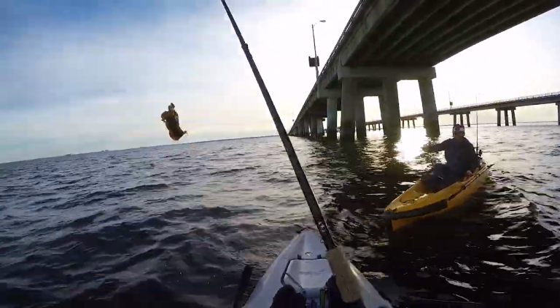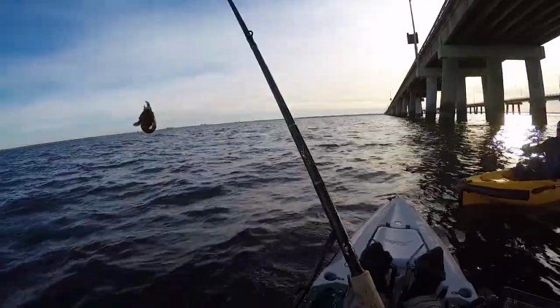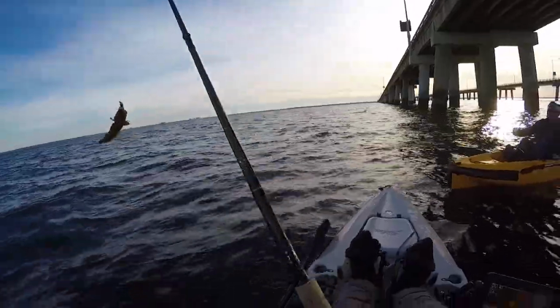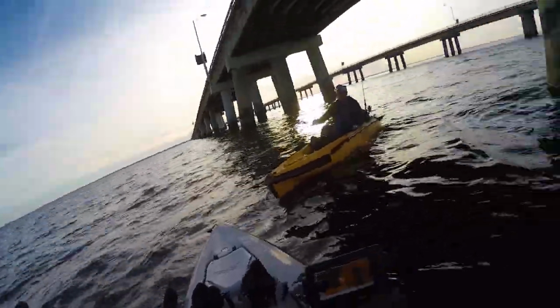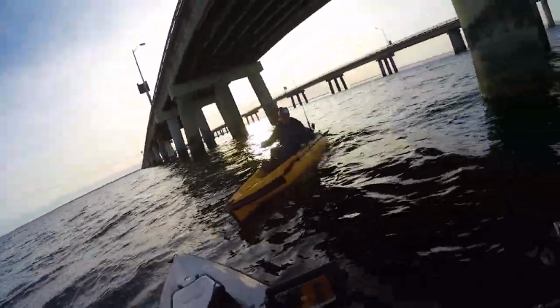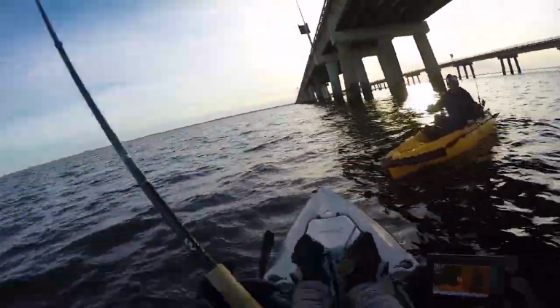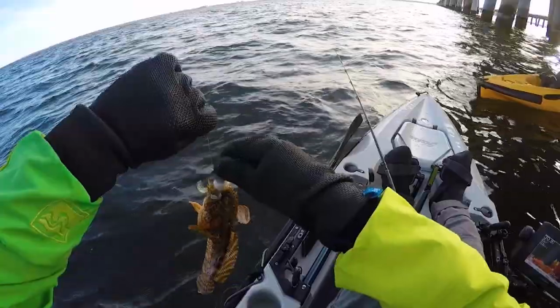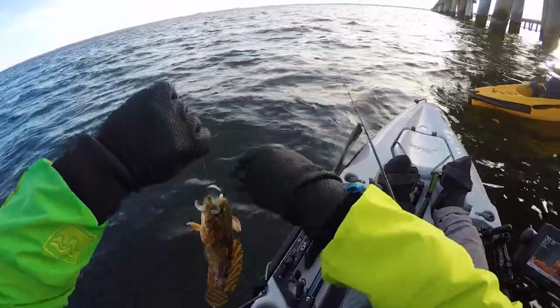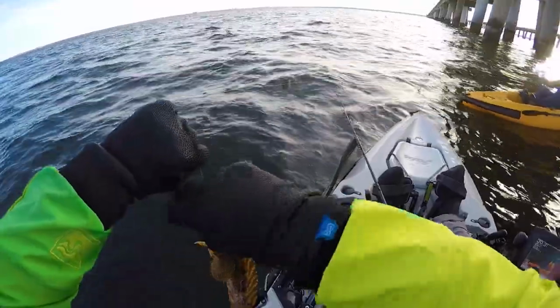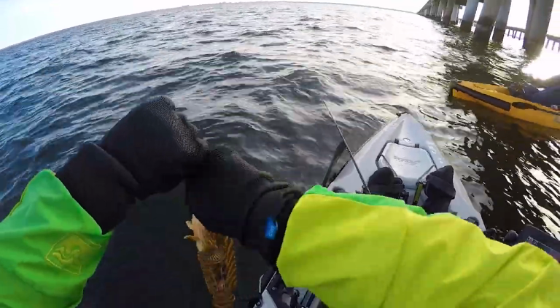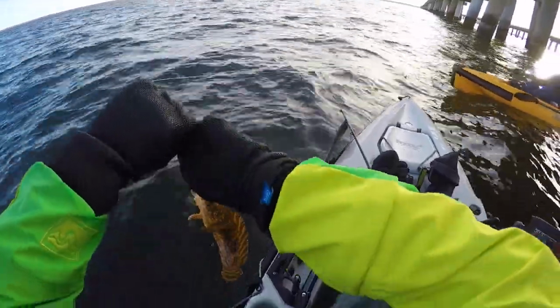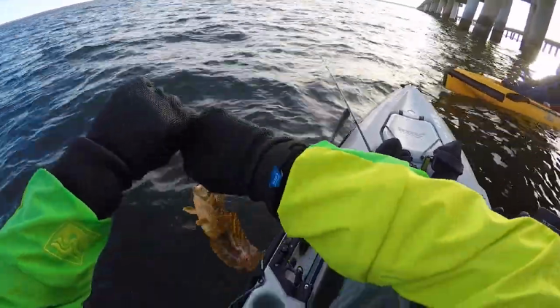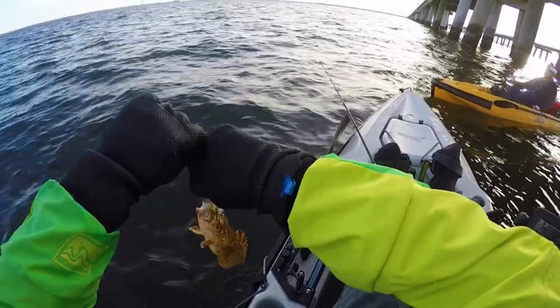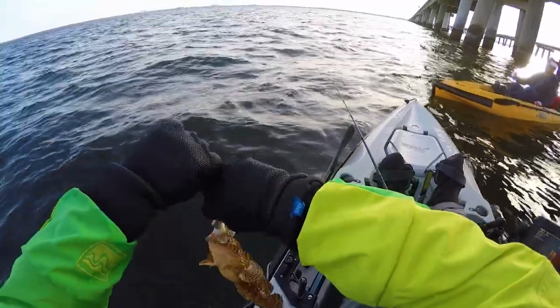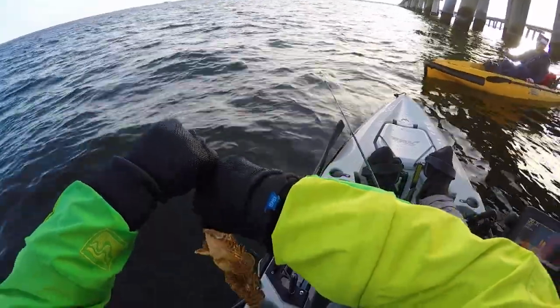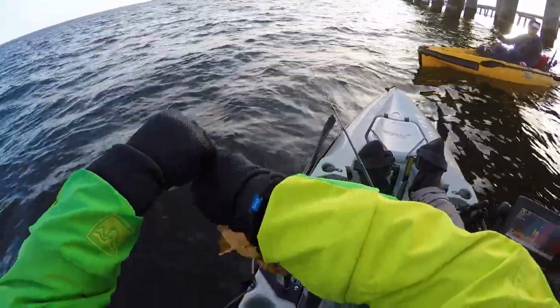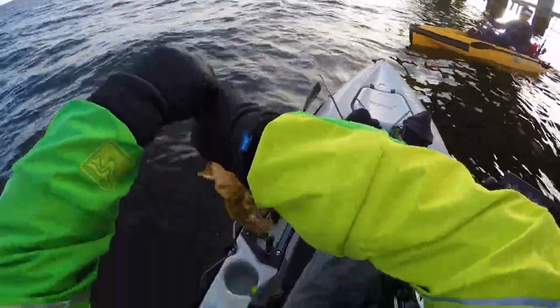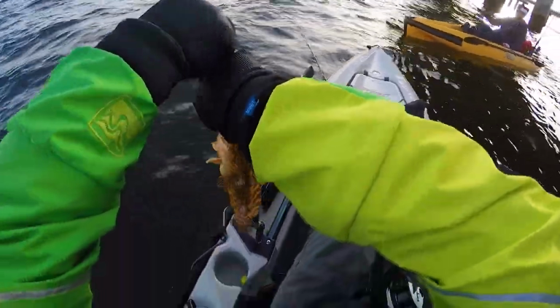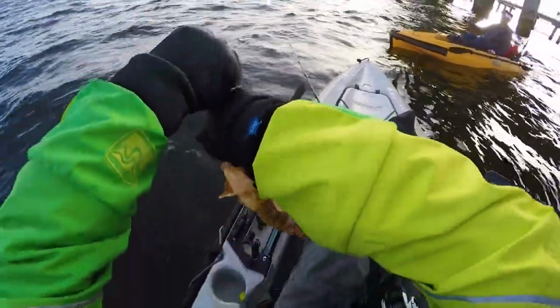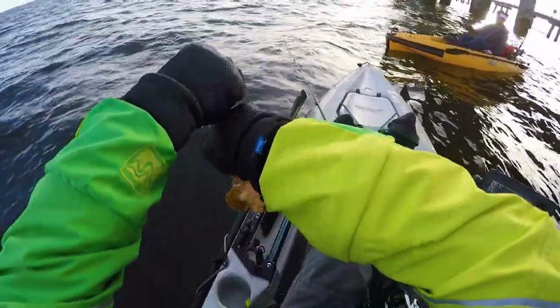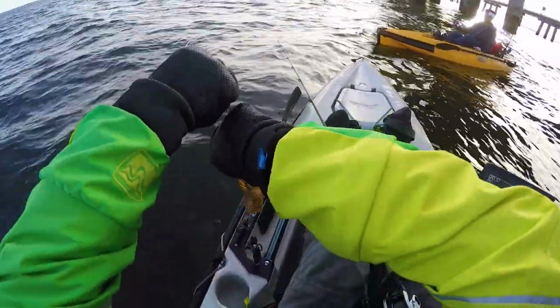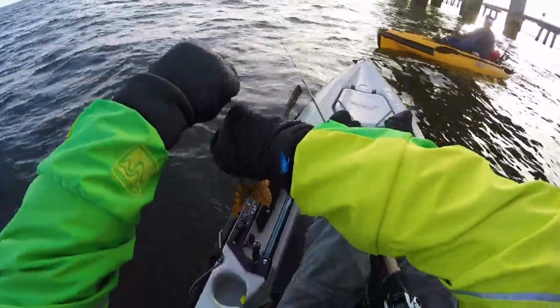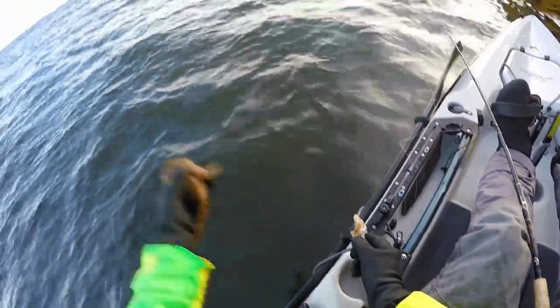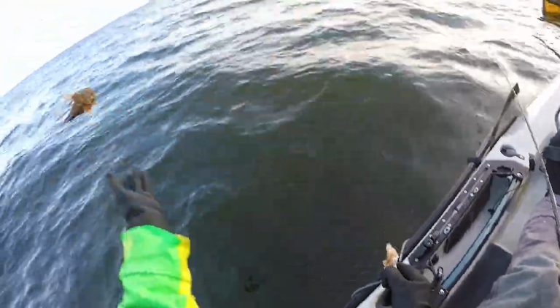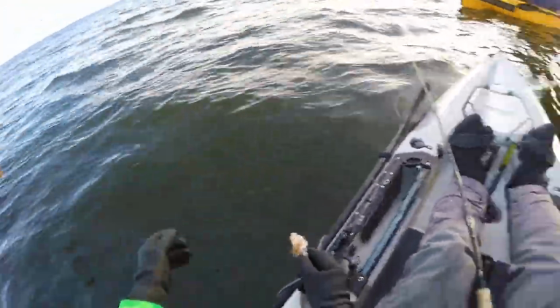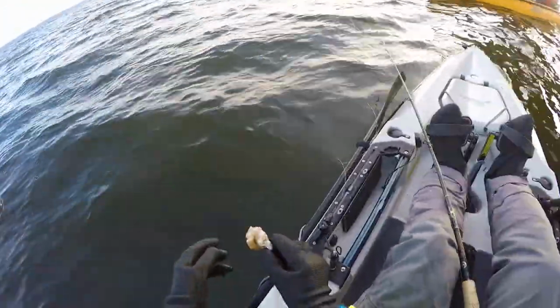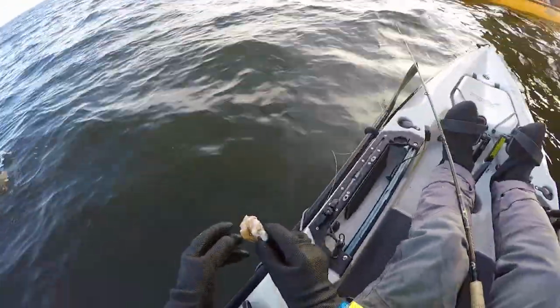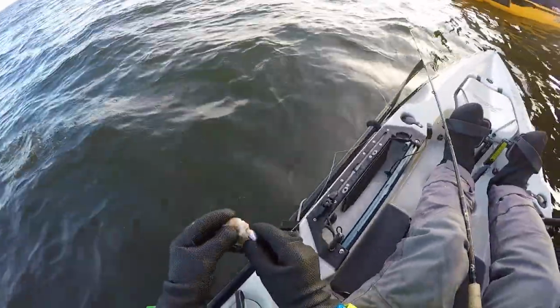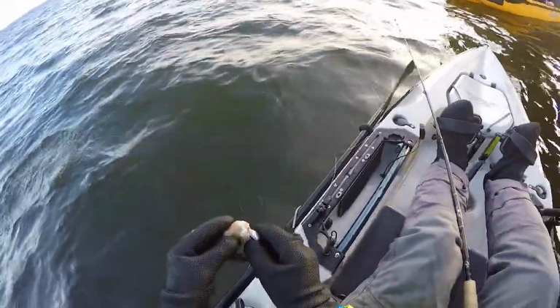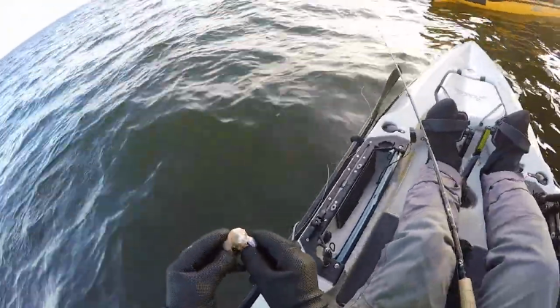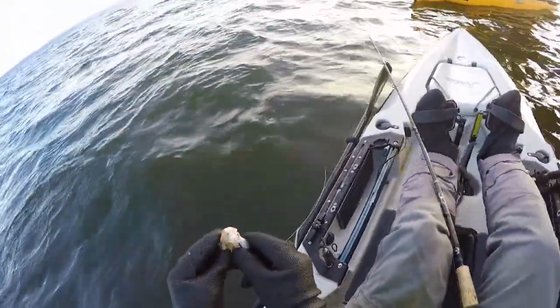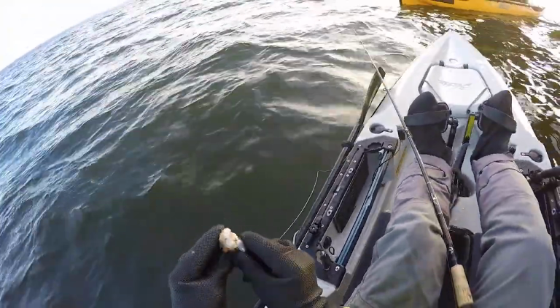First one of the day — dang, I thought I was gonna get through a whole day without catching one of these guys. Still got my shrimp though.